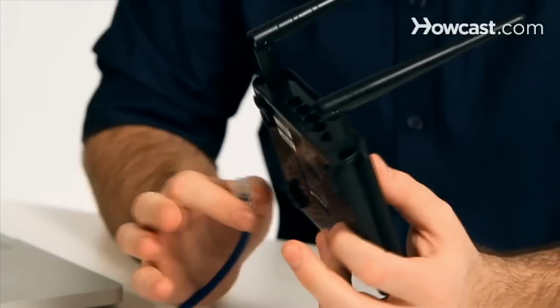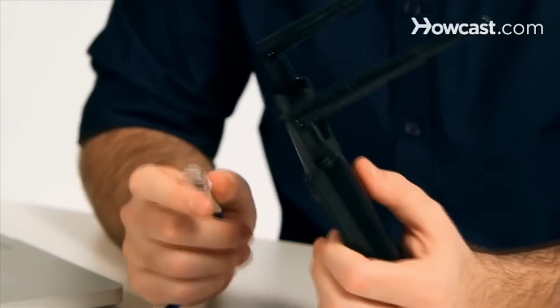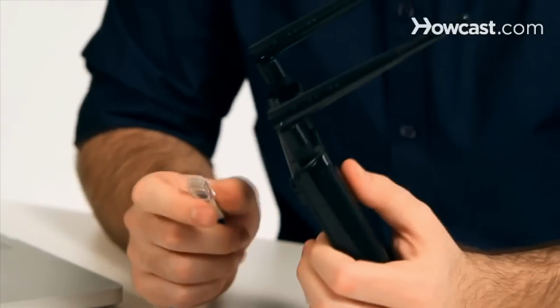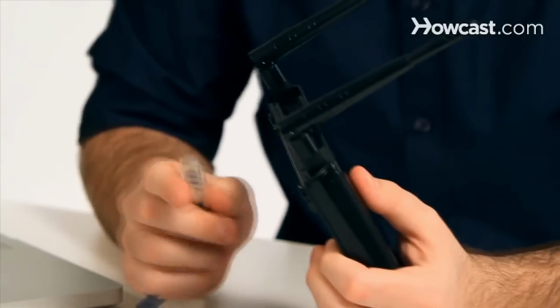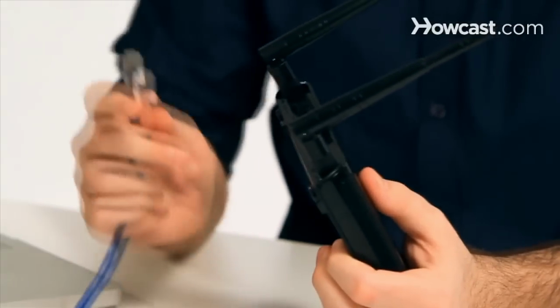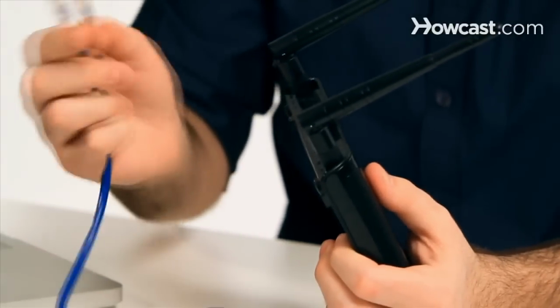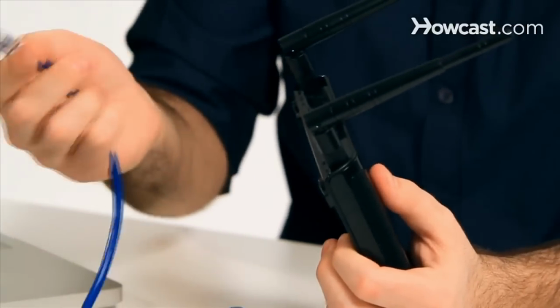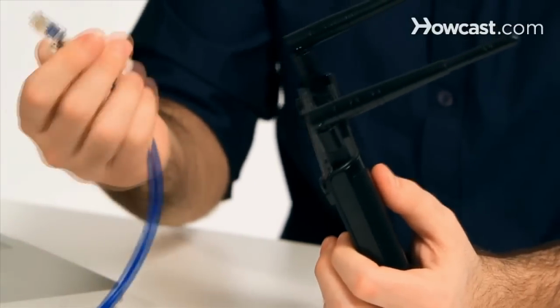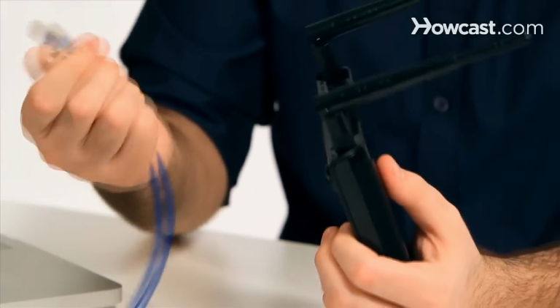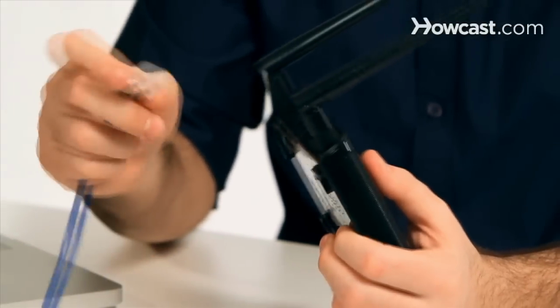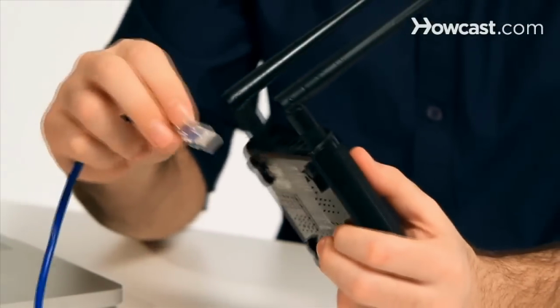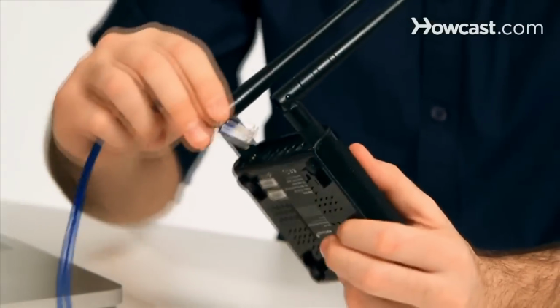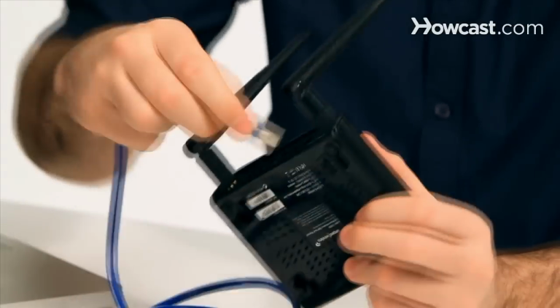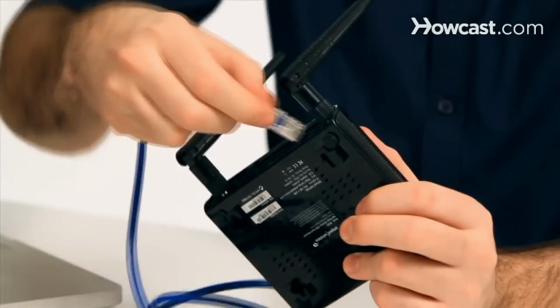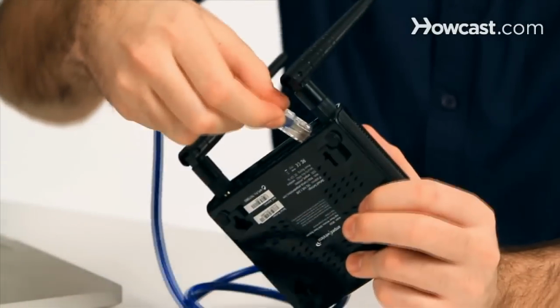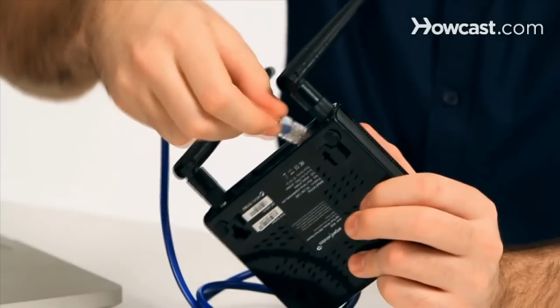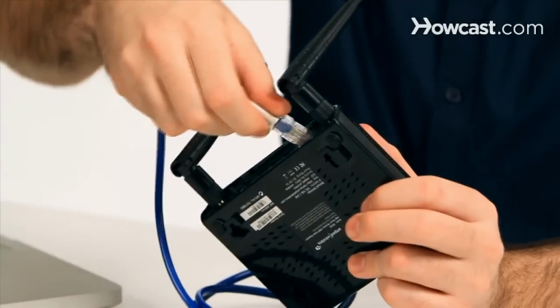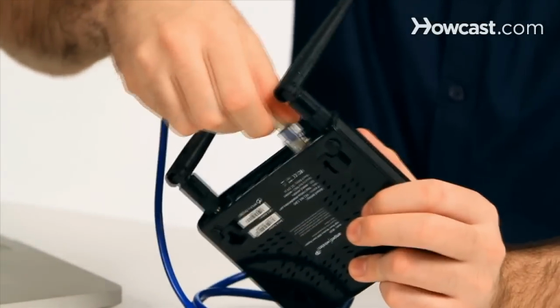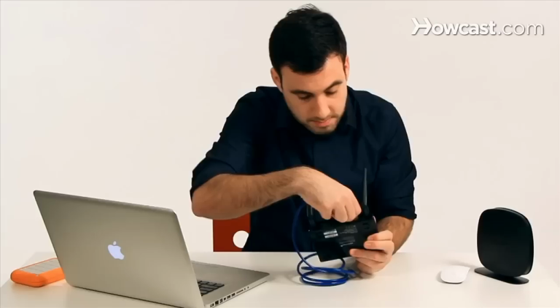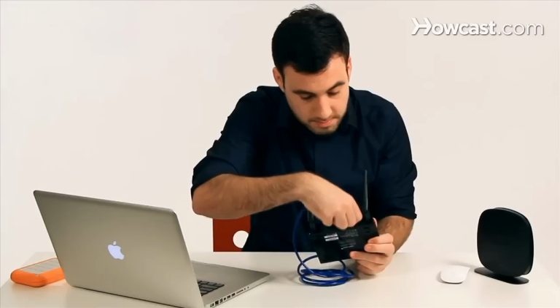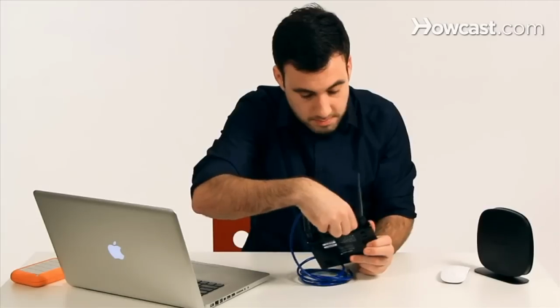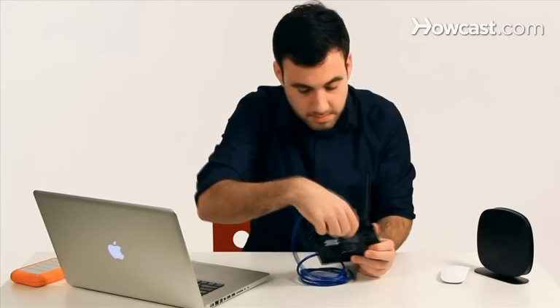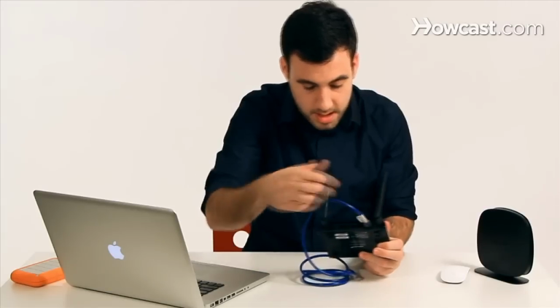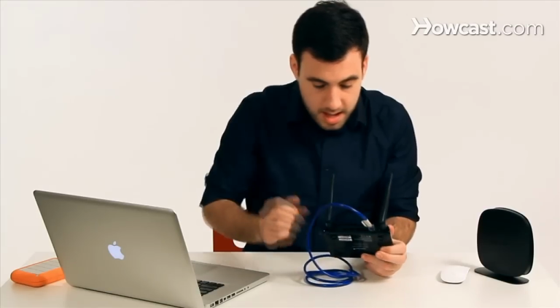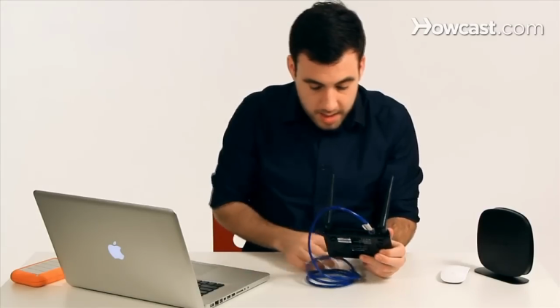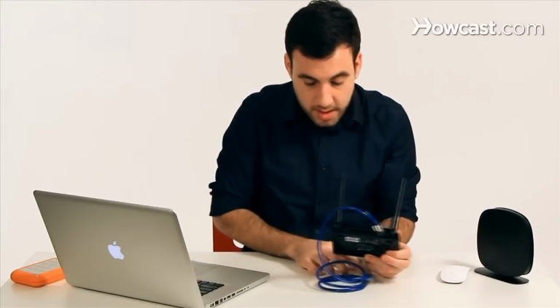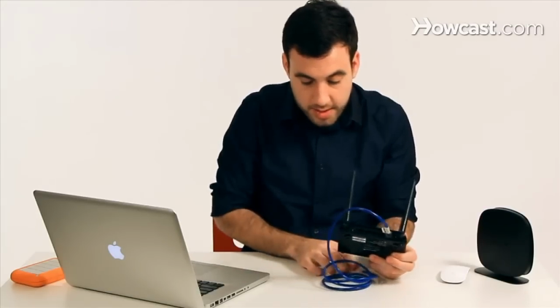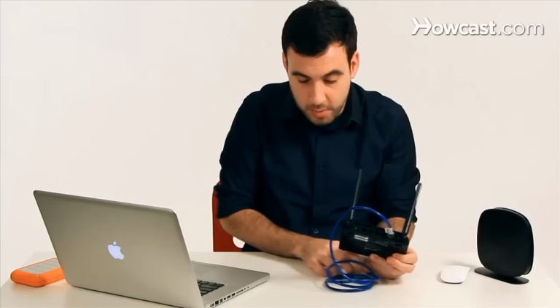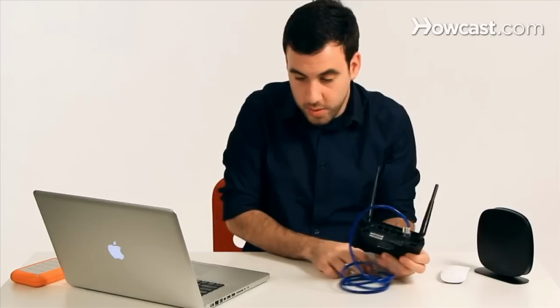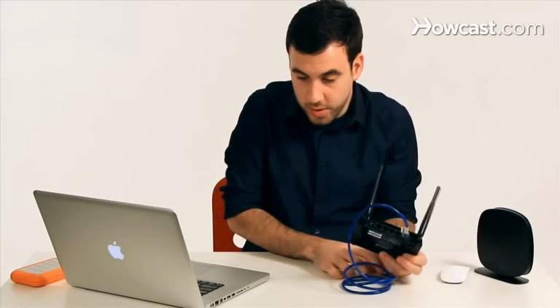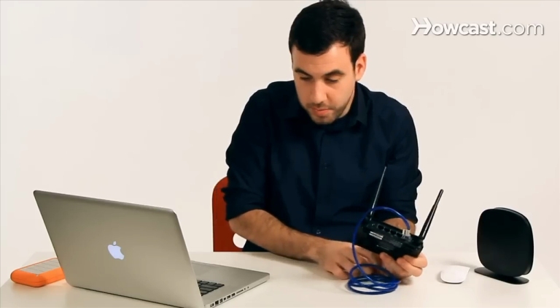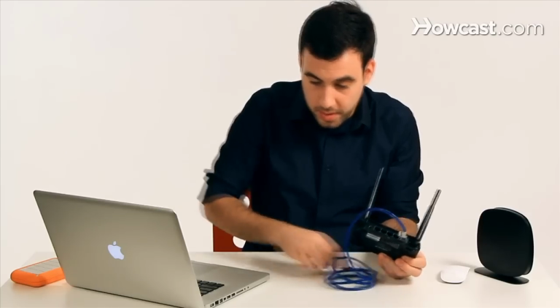To do that, you will usually just plug in your ethernet cable to the access point, and the other side will go to your computer.